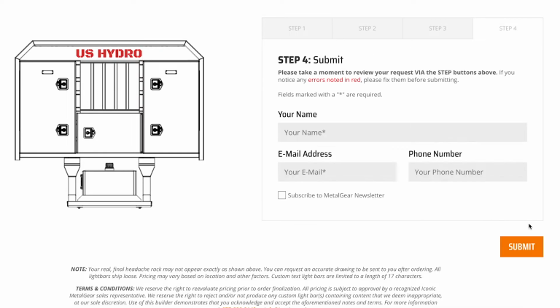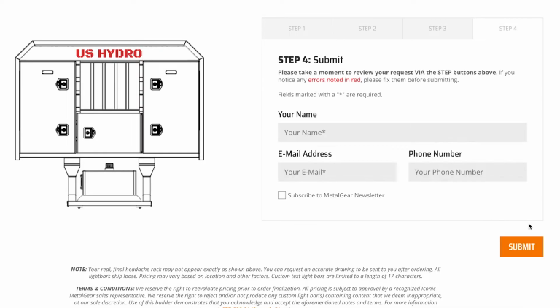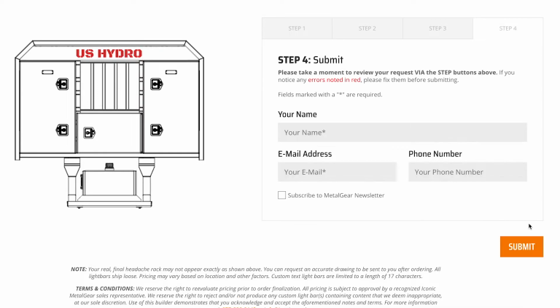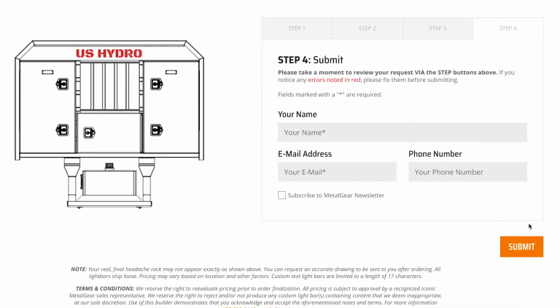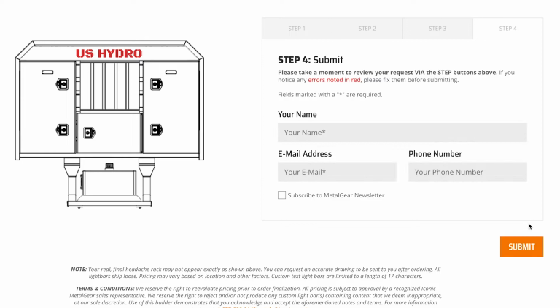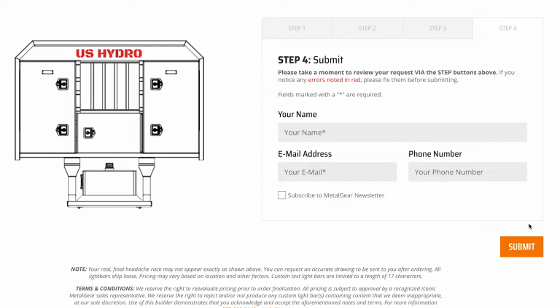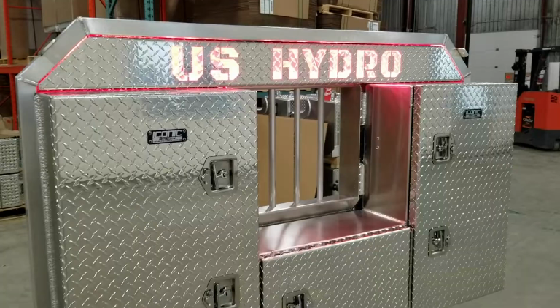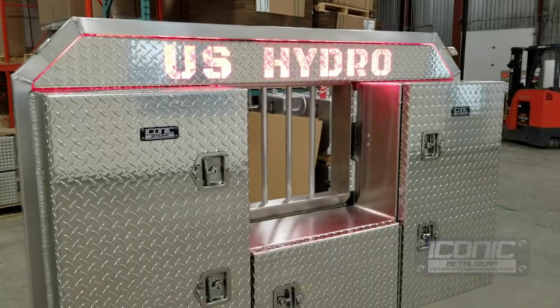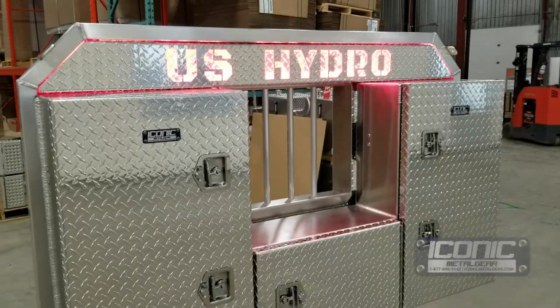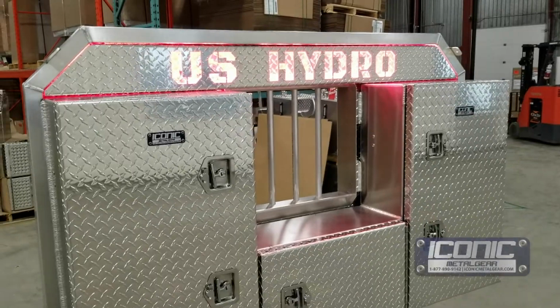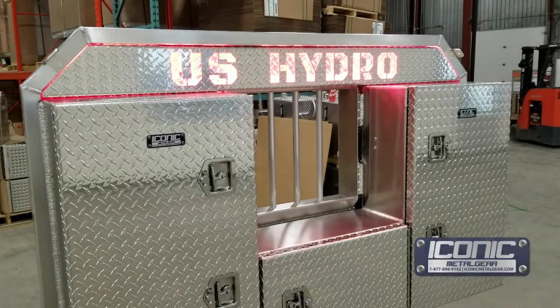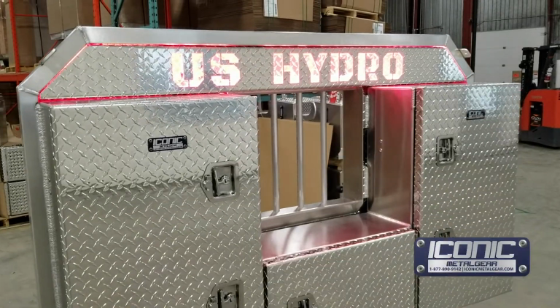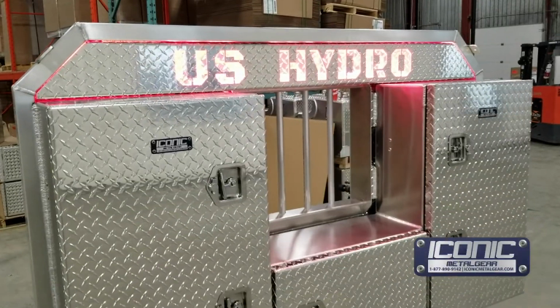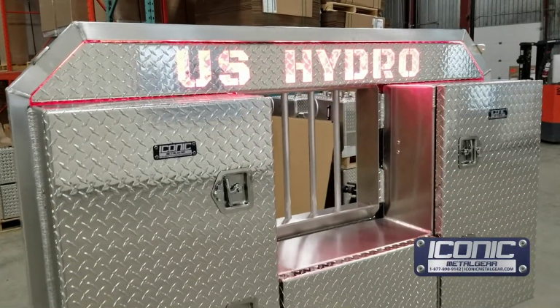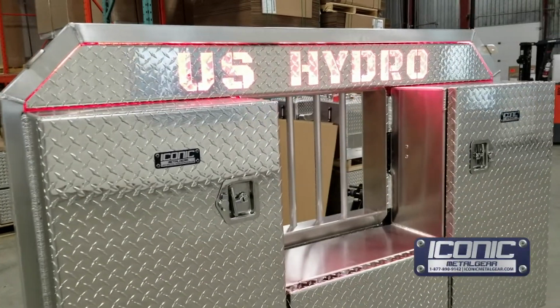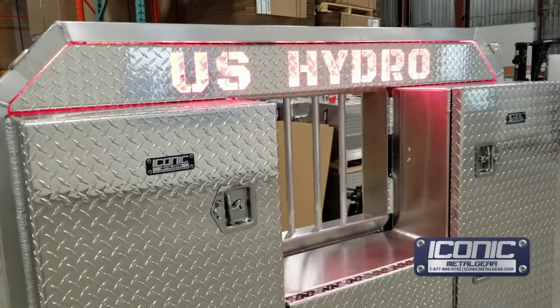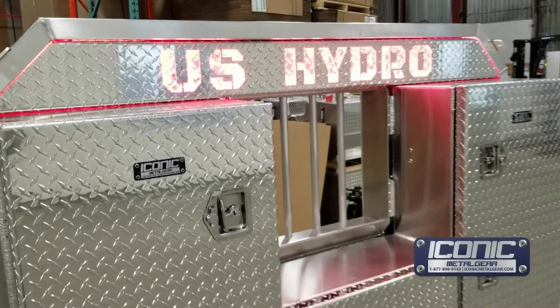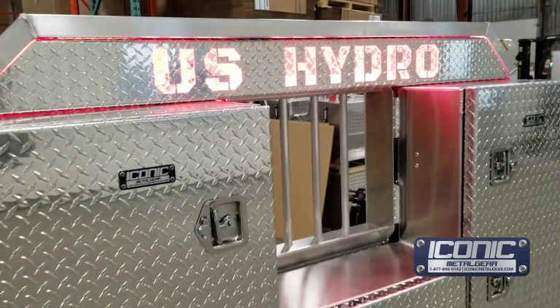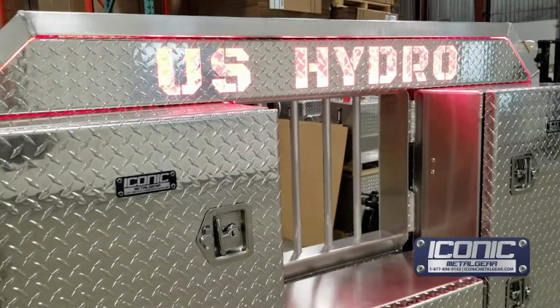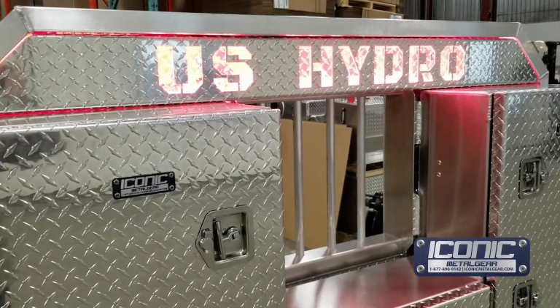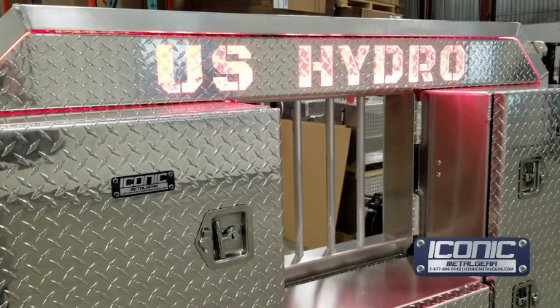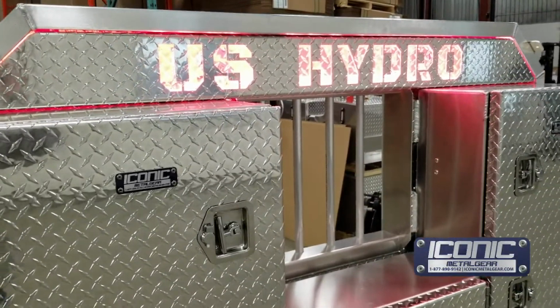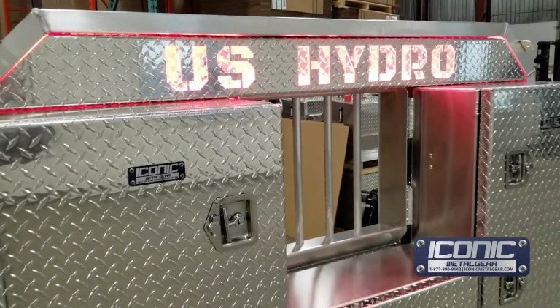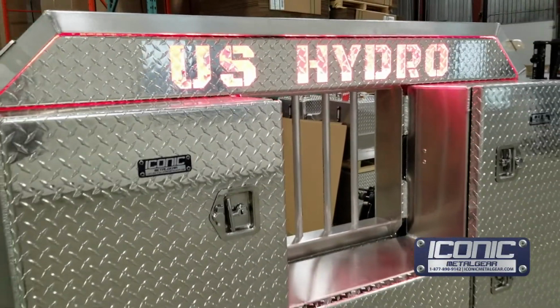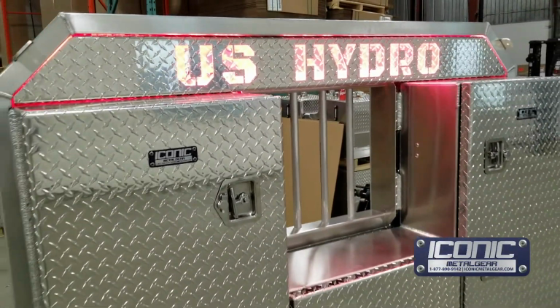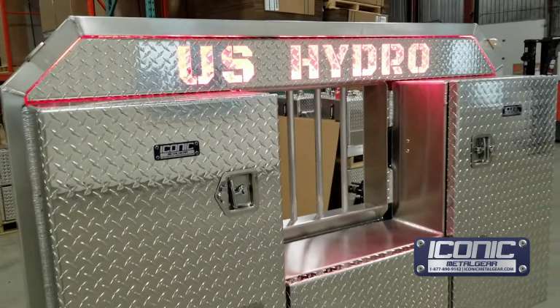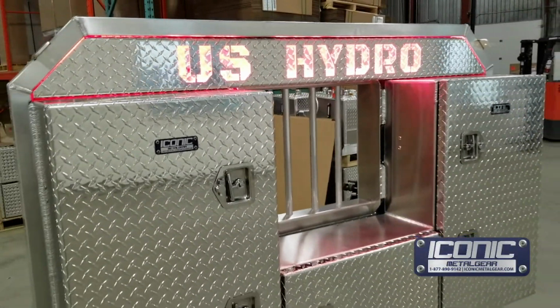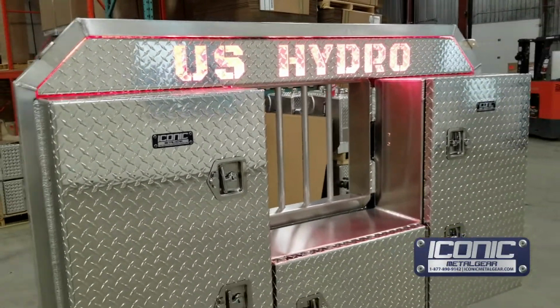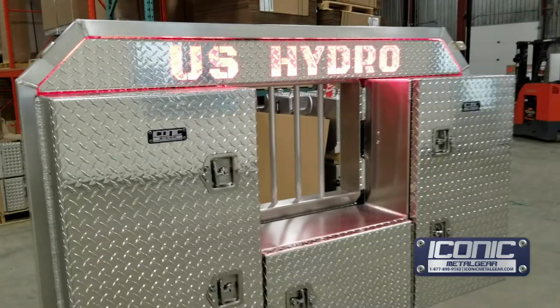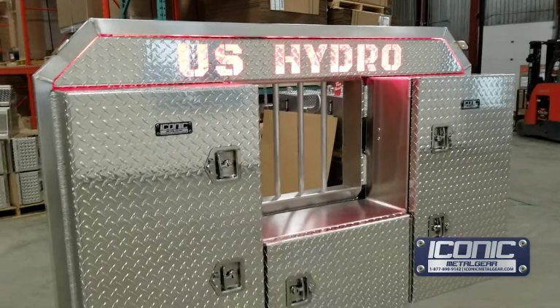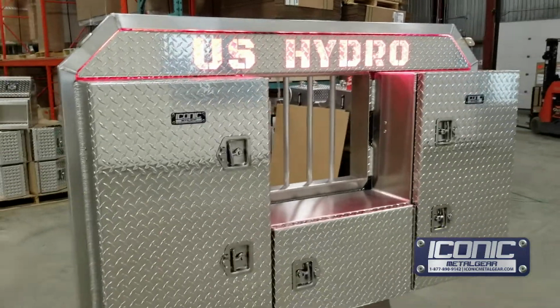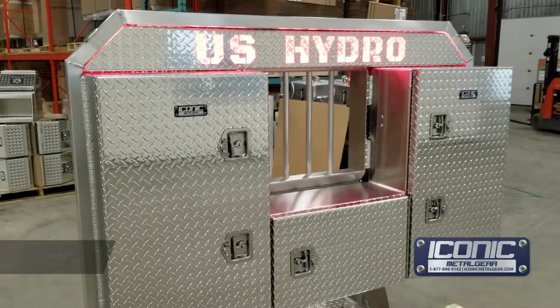you can get your business name, your truck name, your handle — kind of whatever you want up there — and put it on your headache rack, and it'll show you a picture of what it looks like.